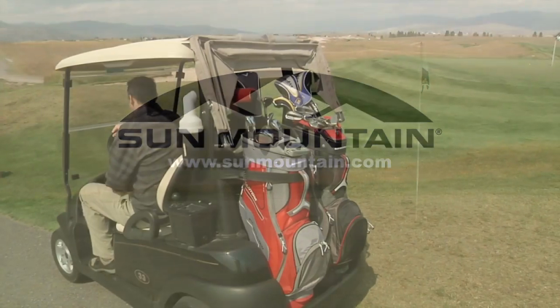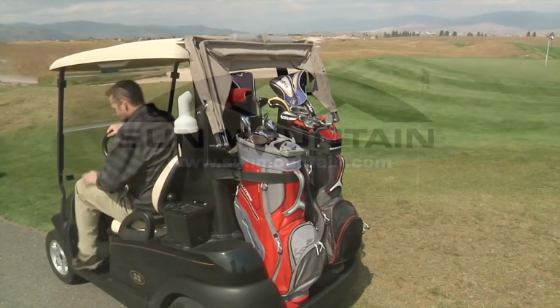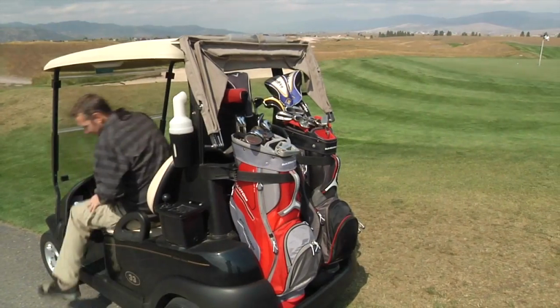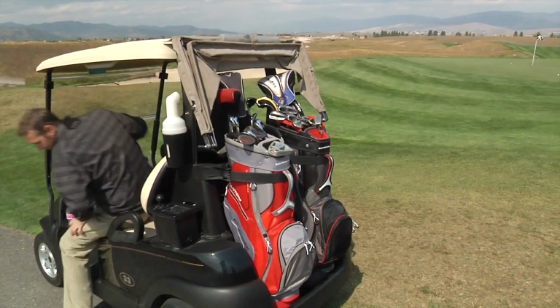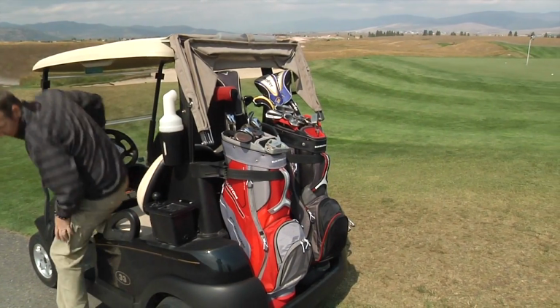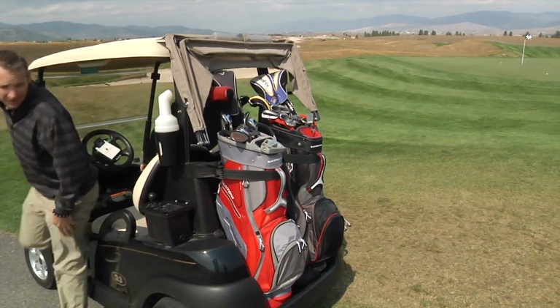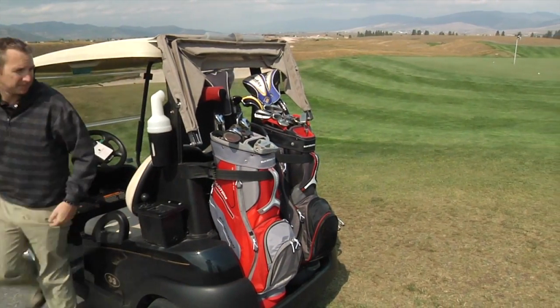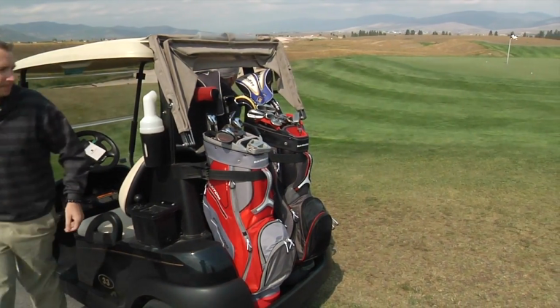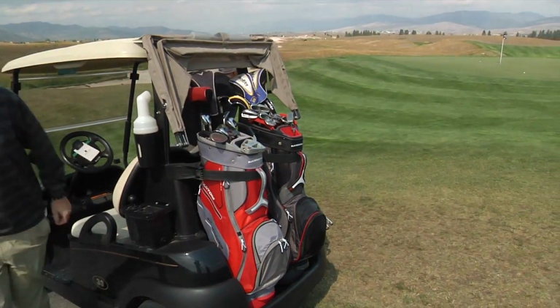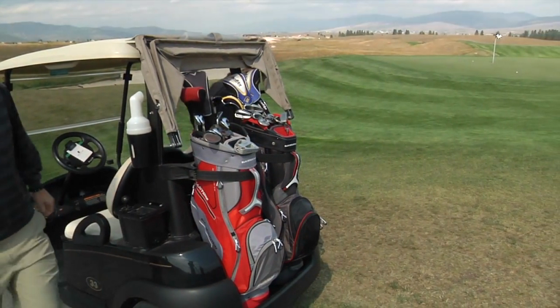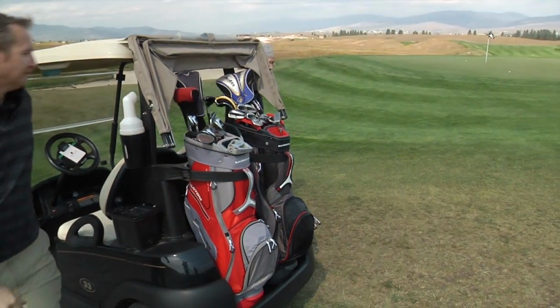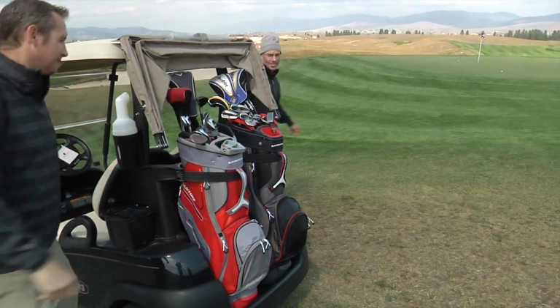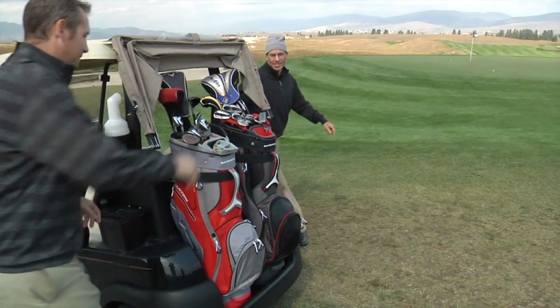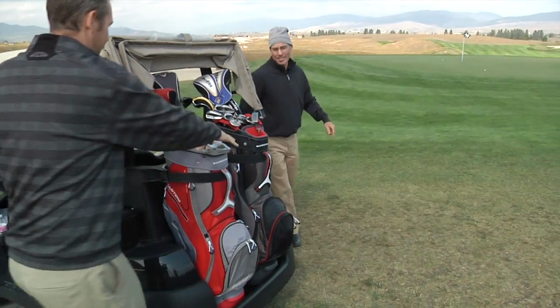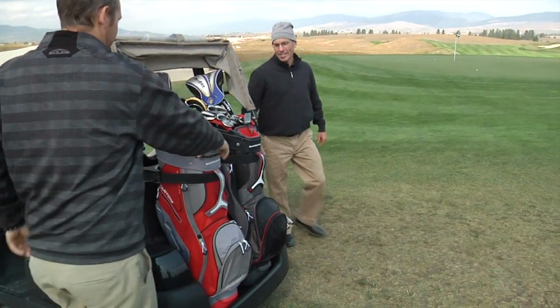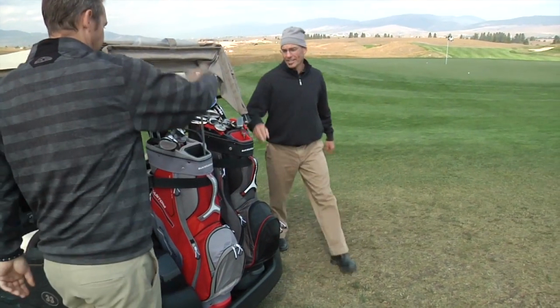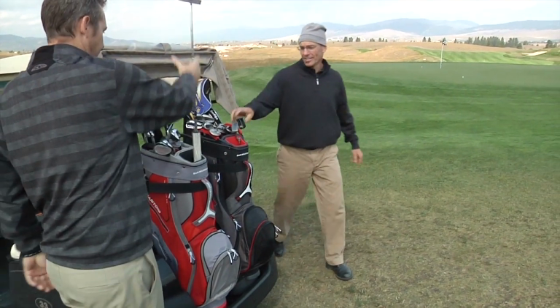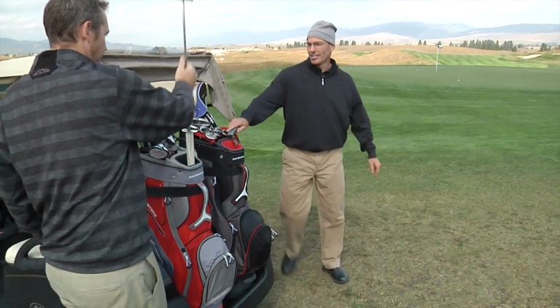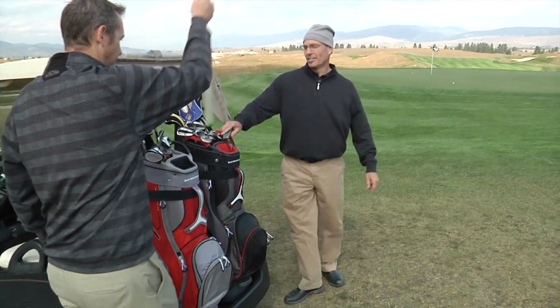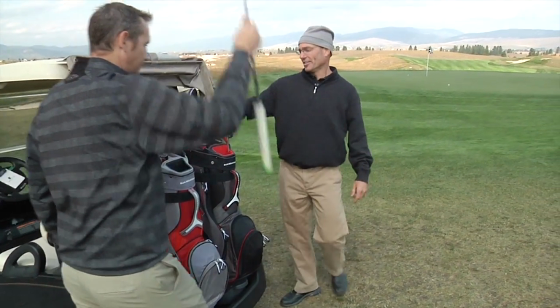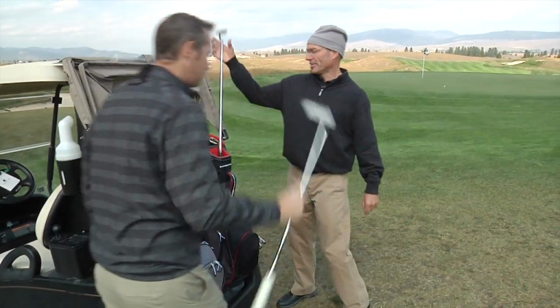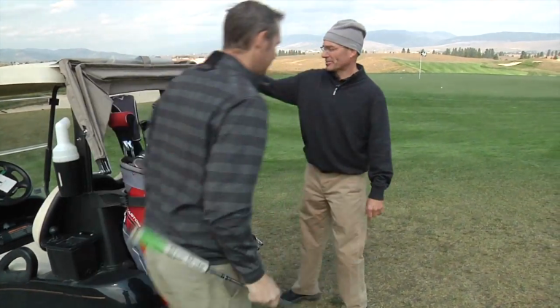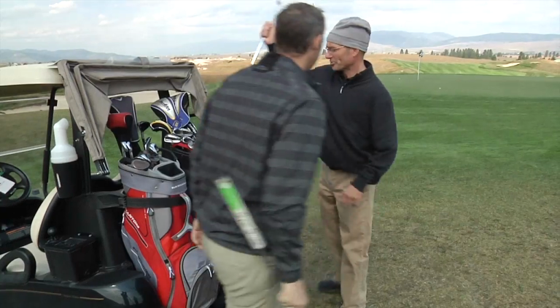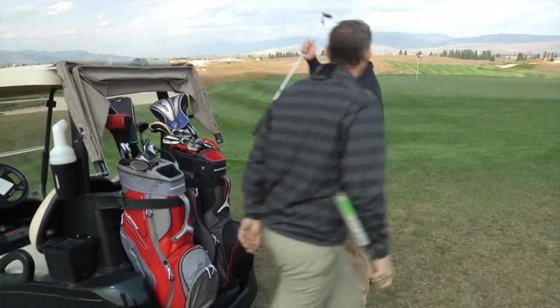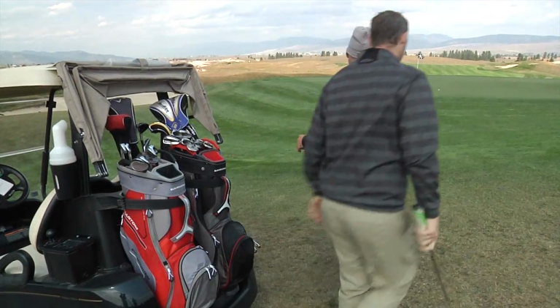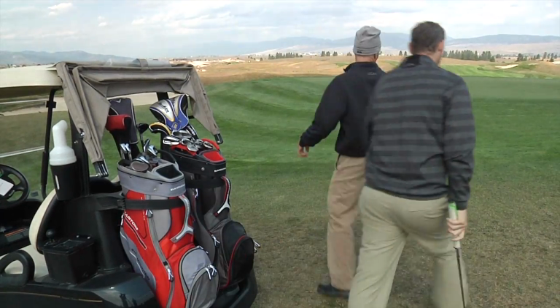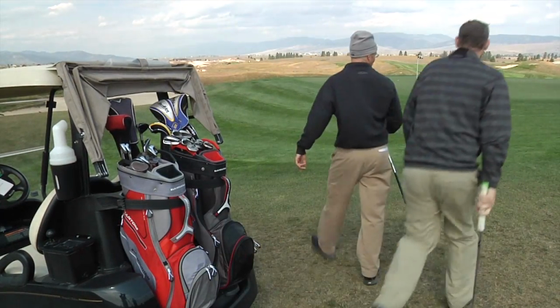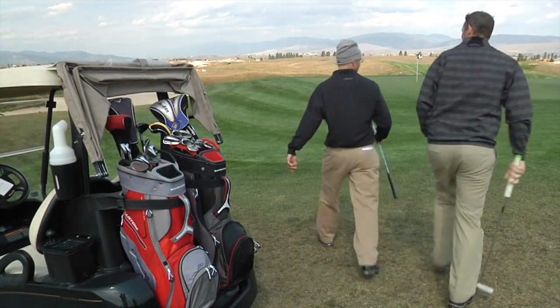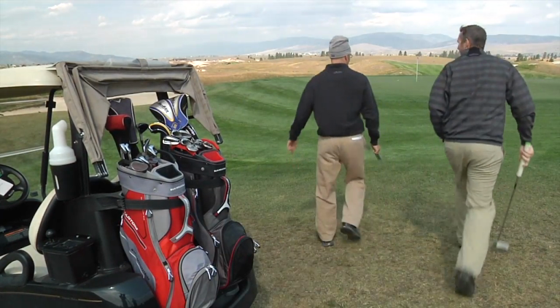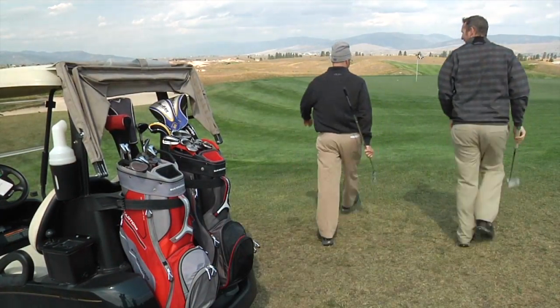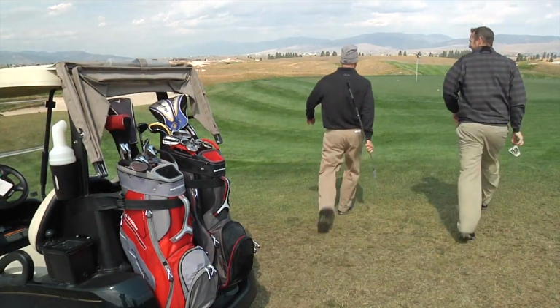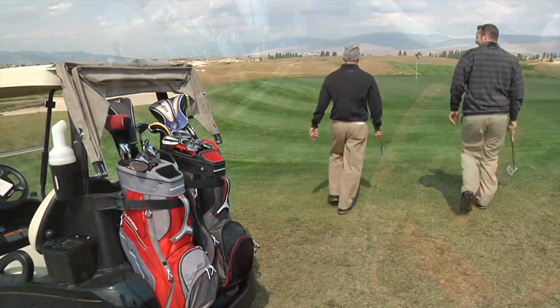Phantom is Sun Mountain's full-featured mid-sized riding cart bag. Weighing under six pounds, Phantom is as light as many carry bags.